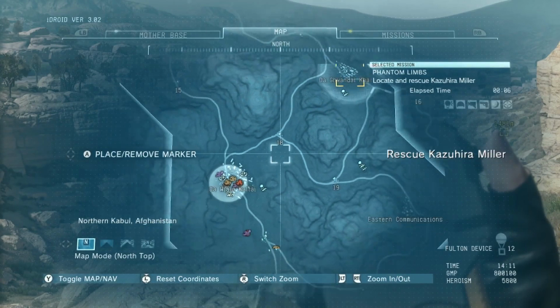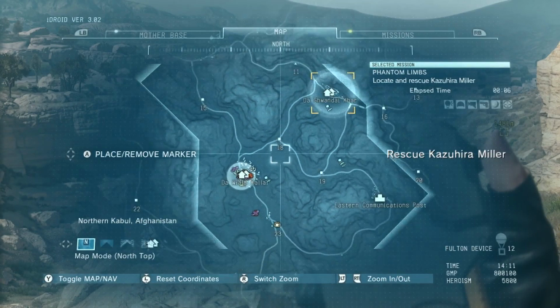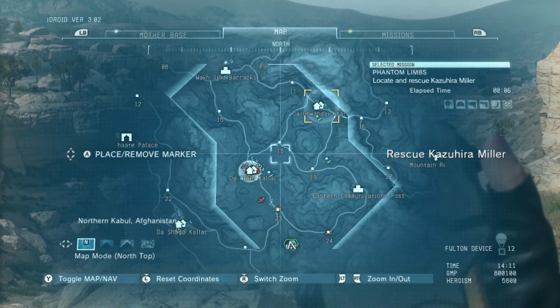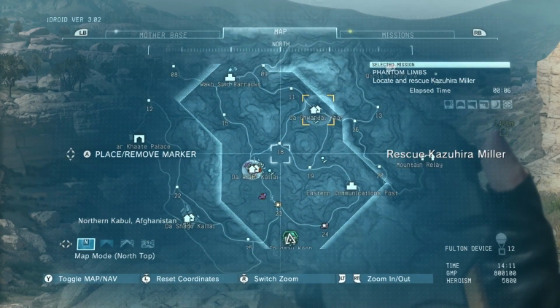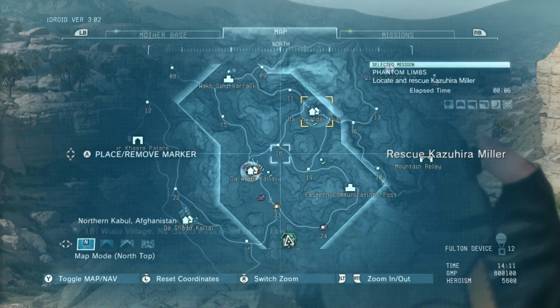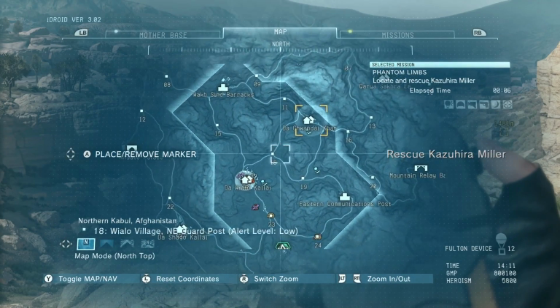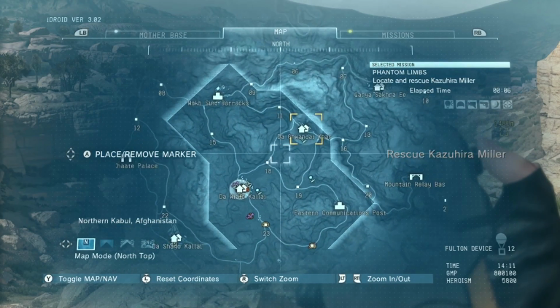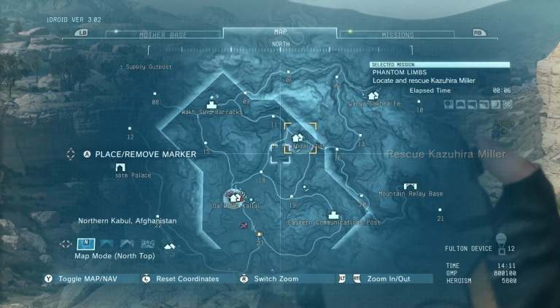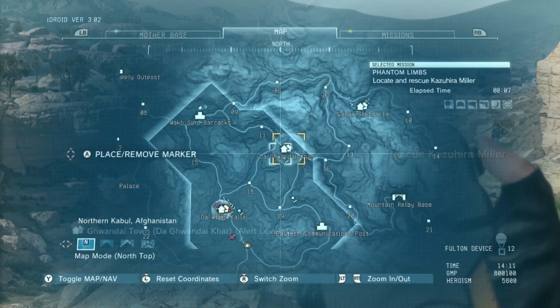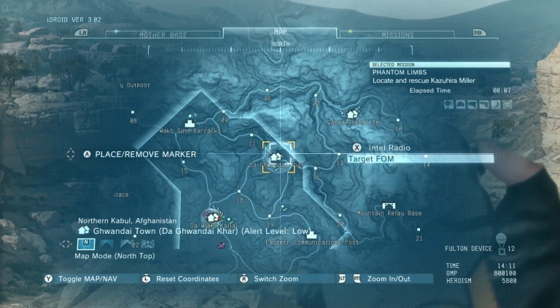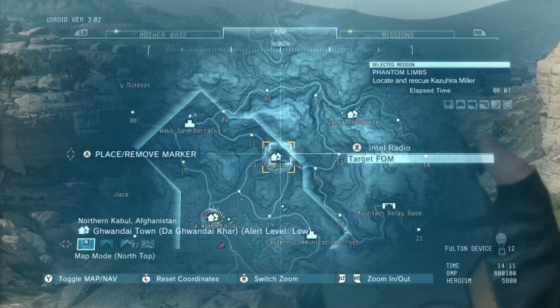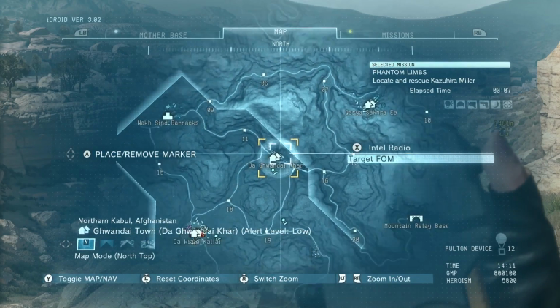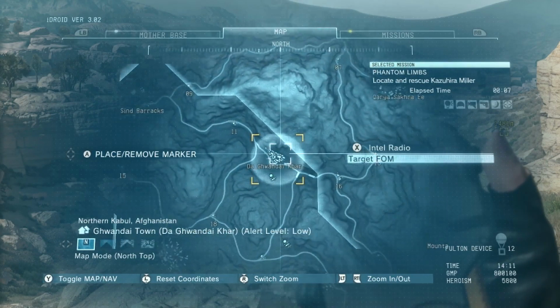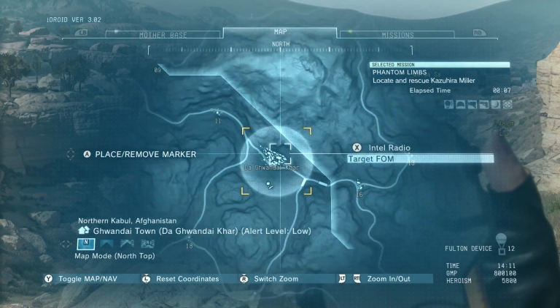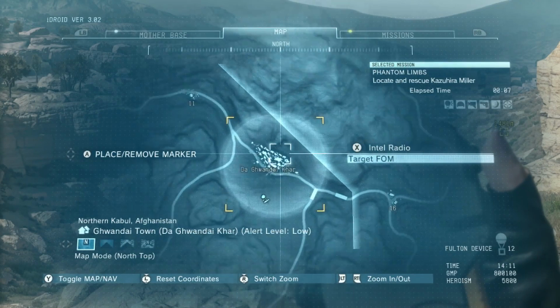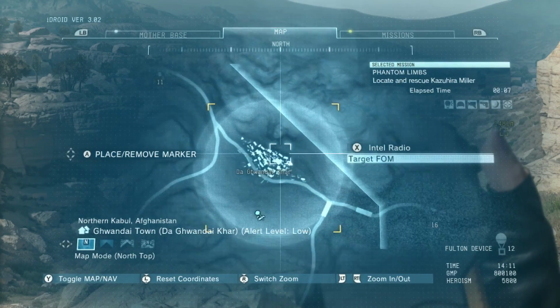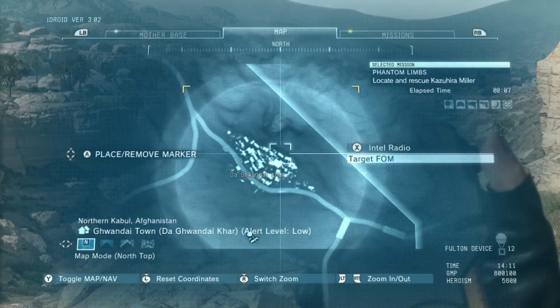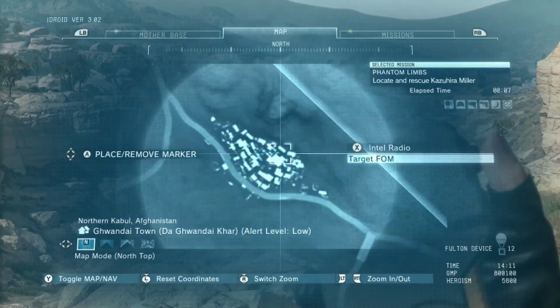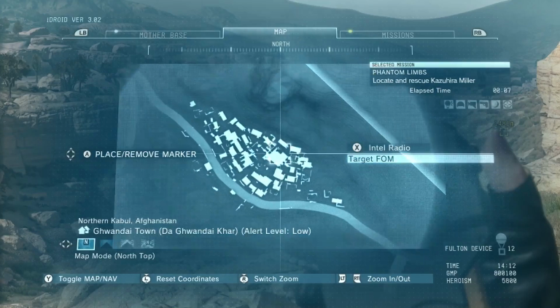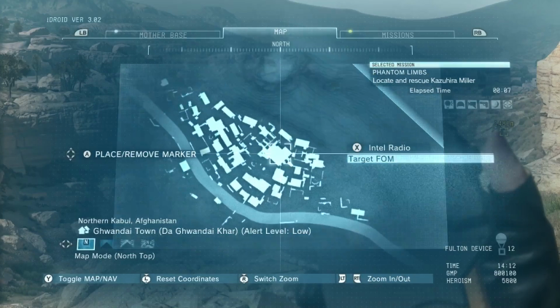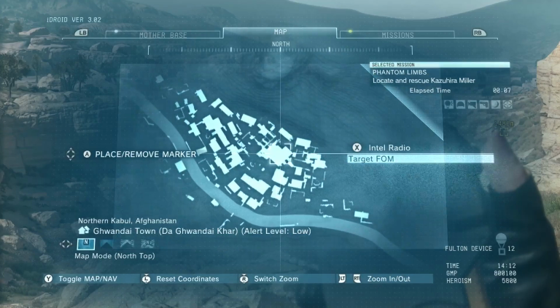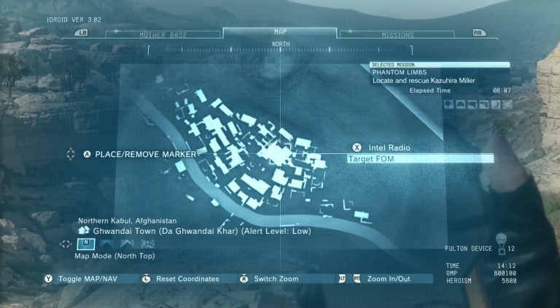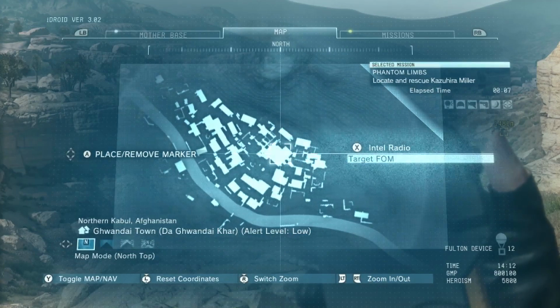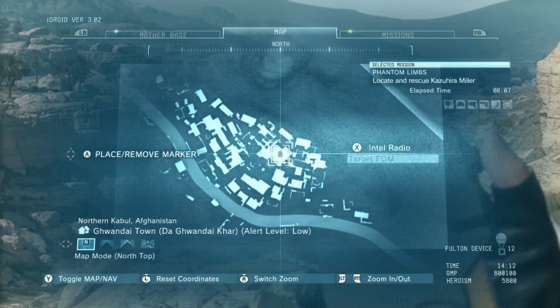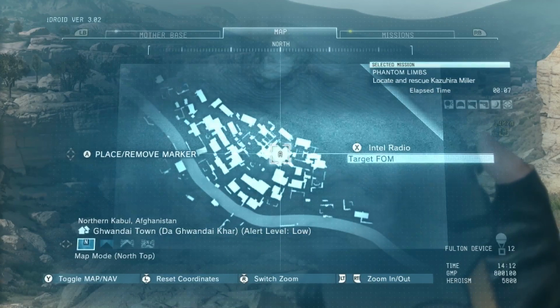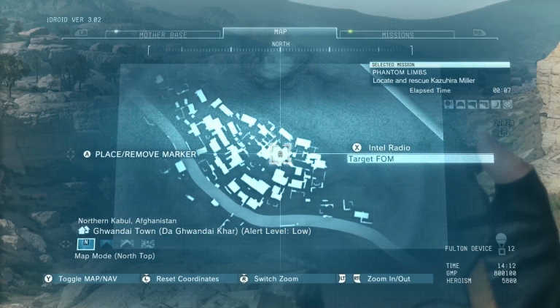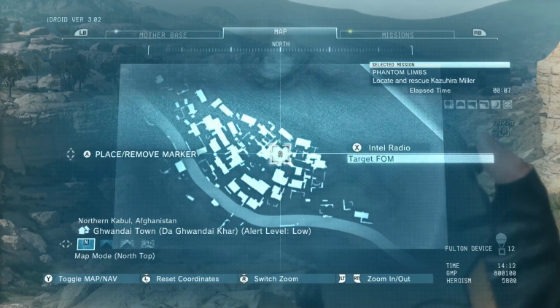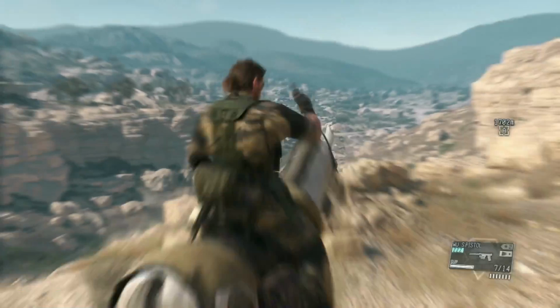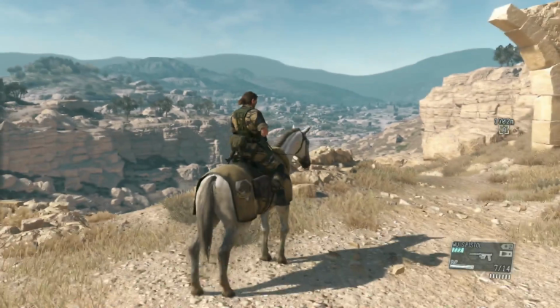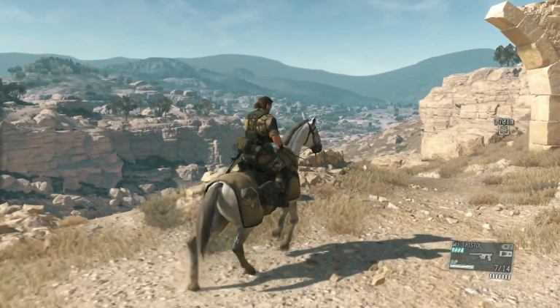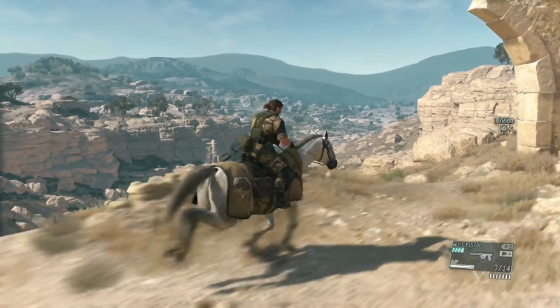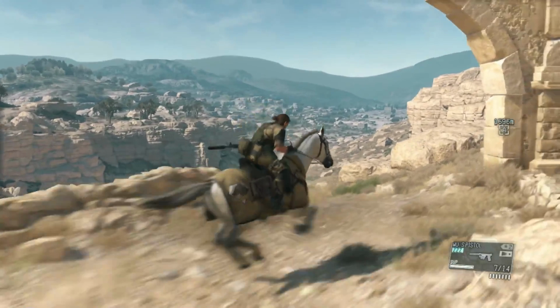First thing you're going to want to do is put a marker at this building at the Gawadi location, as that is where Miller is being held hostage.